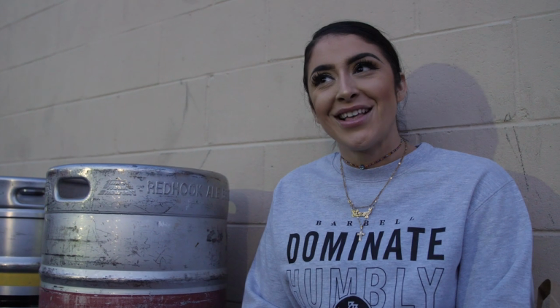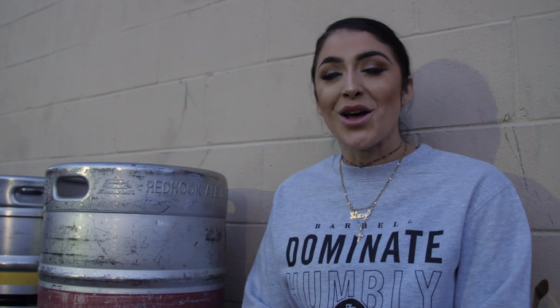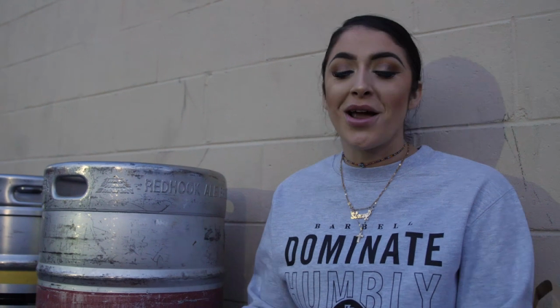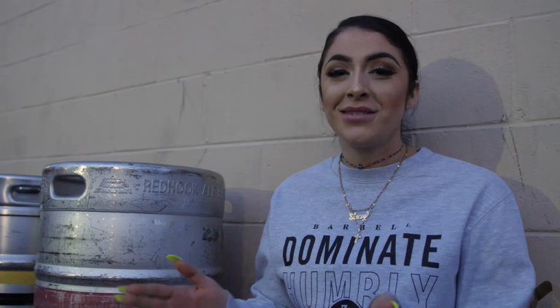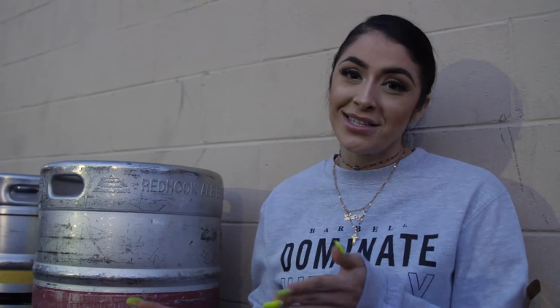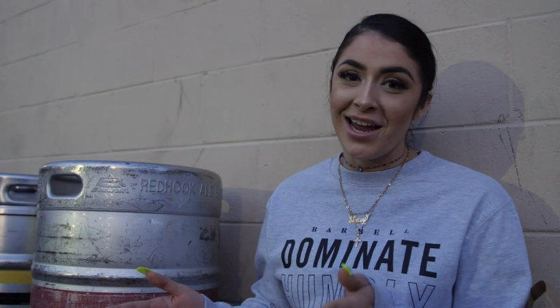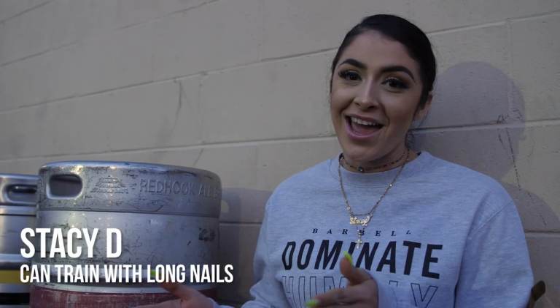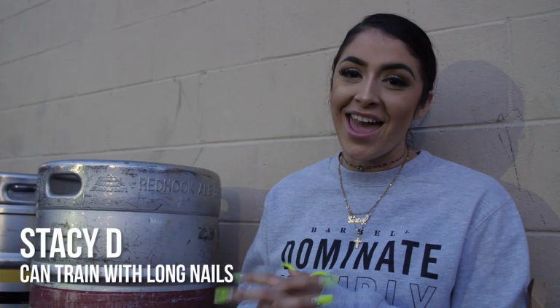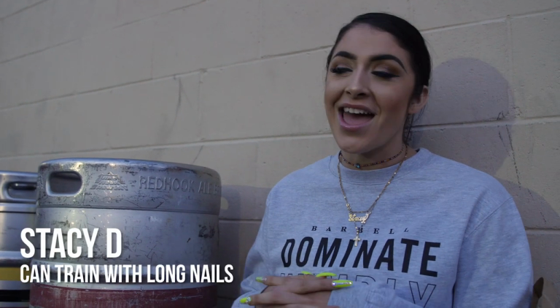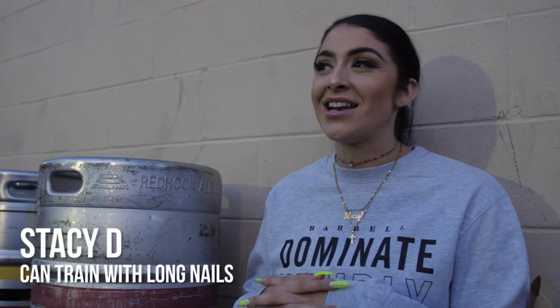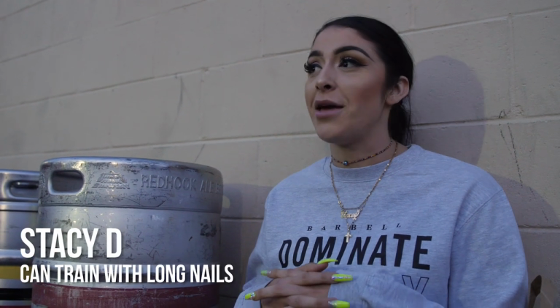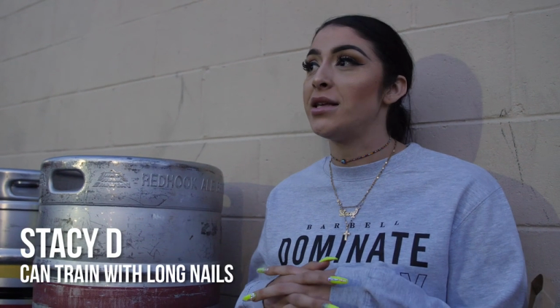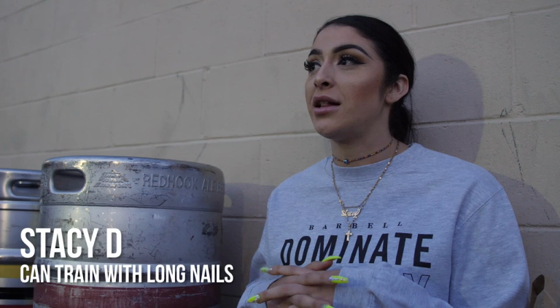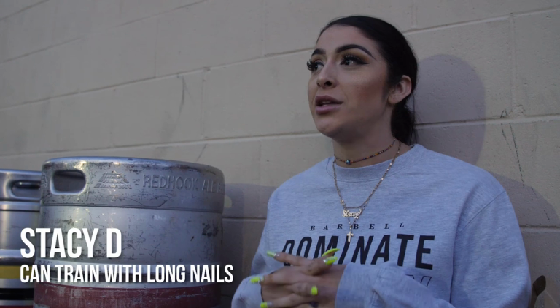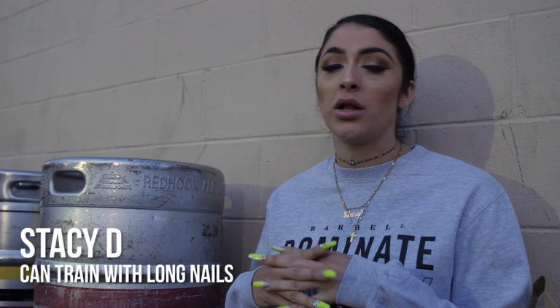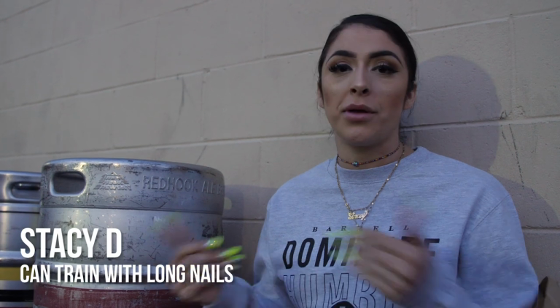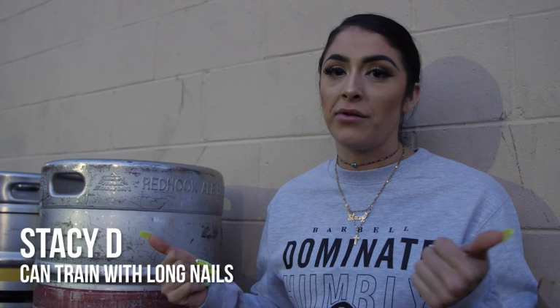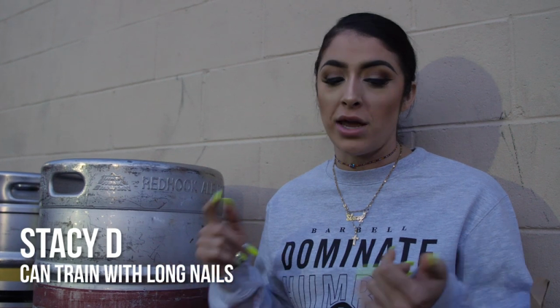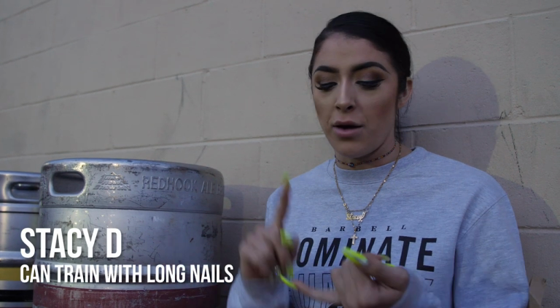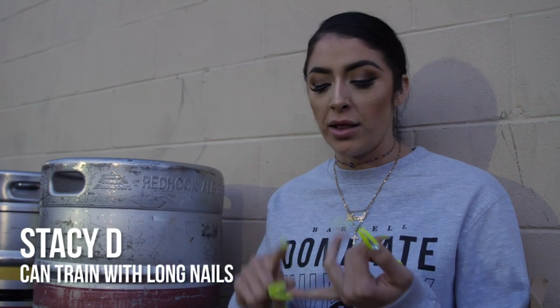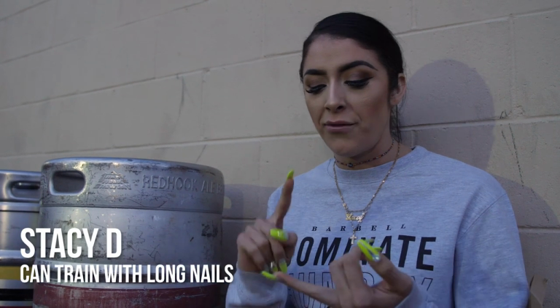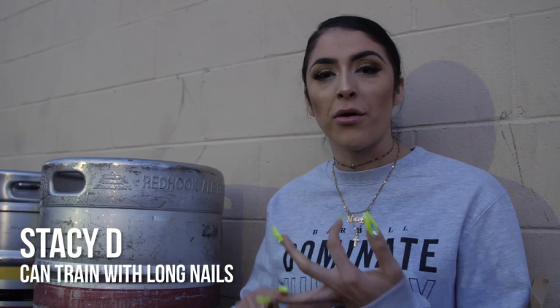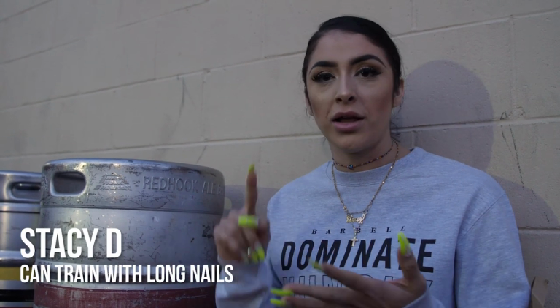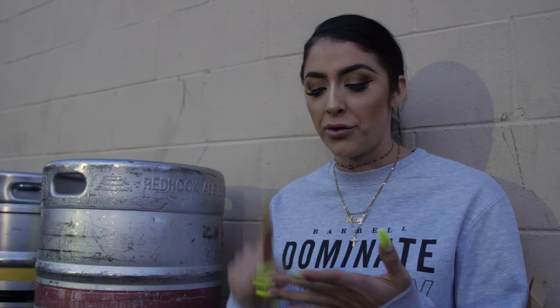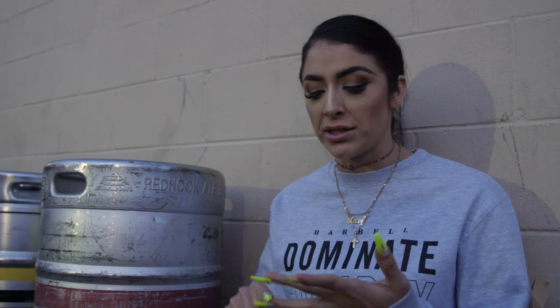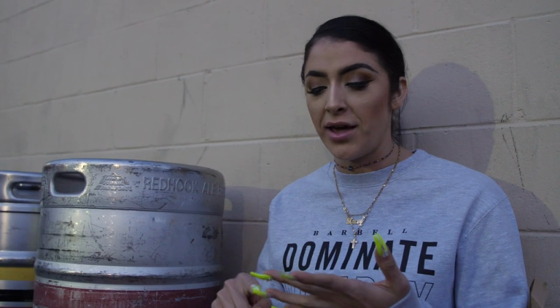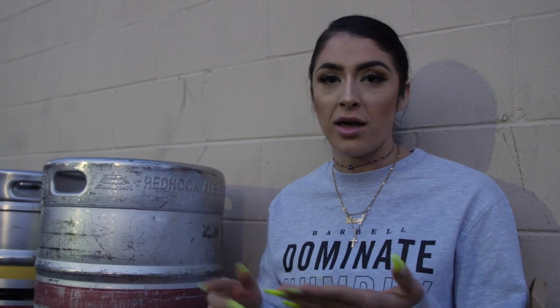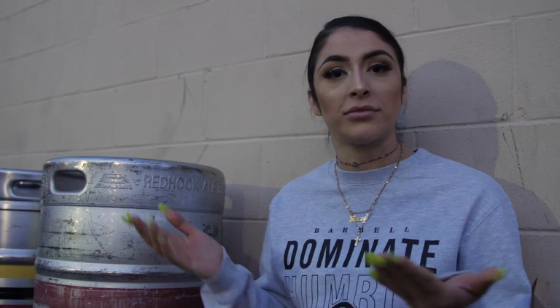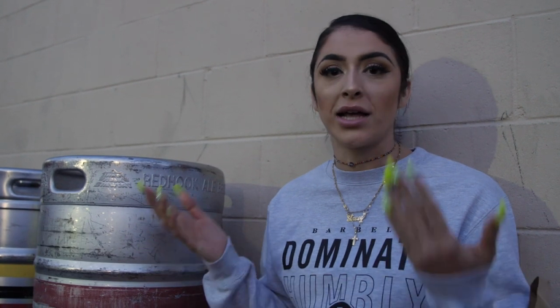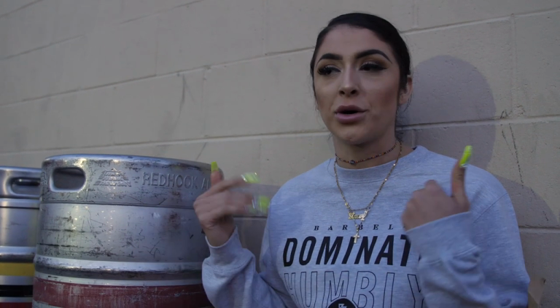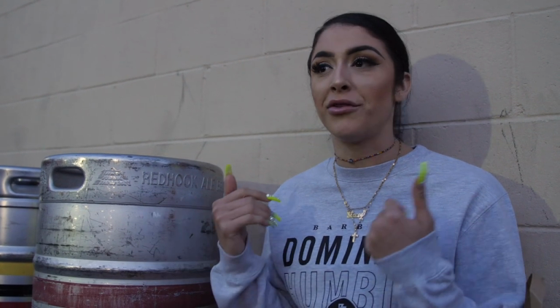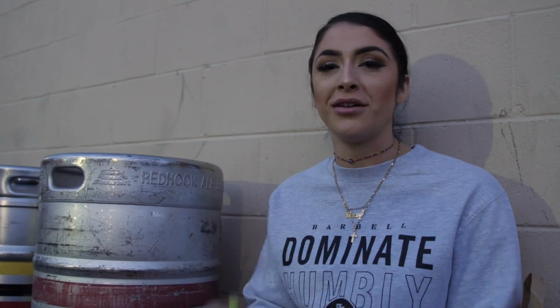My name is Stacy D and I basically do a little bit of everything. I weight lift, power lift, crossfit, and I like to work out for fun.